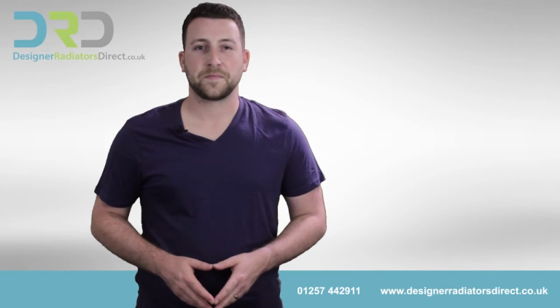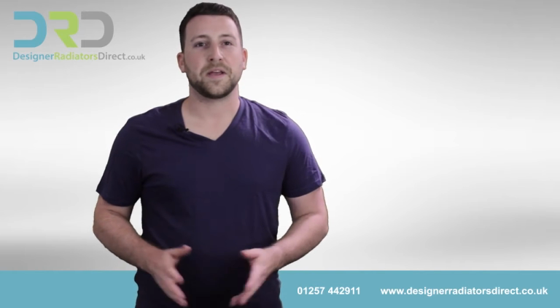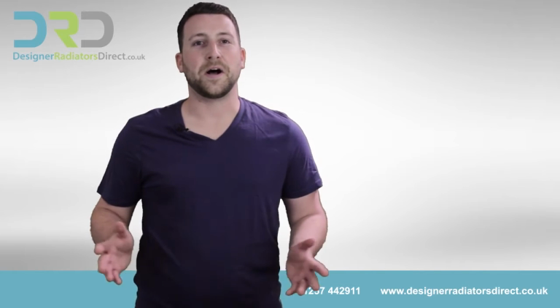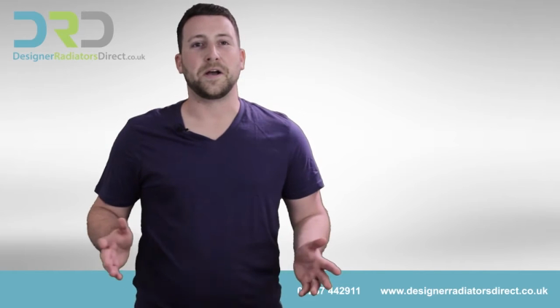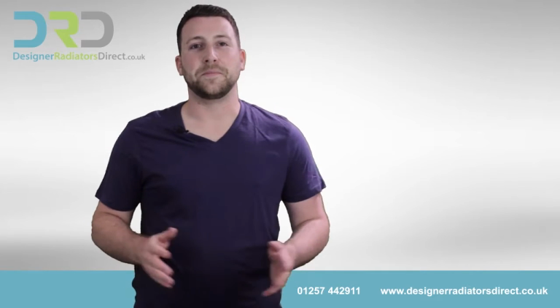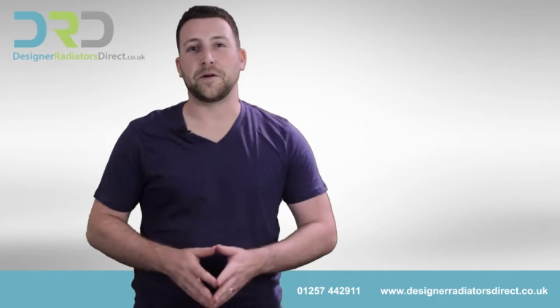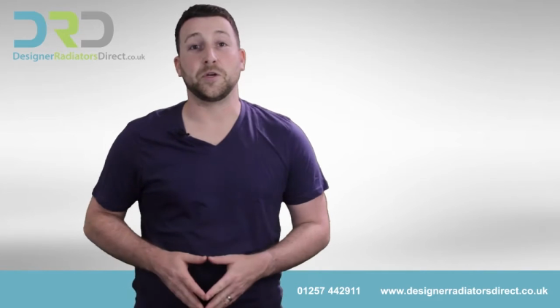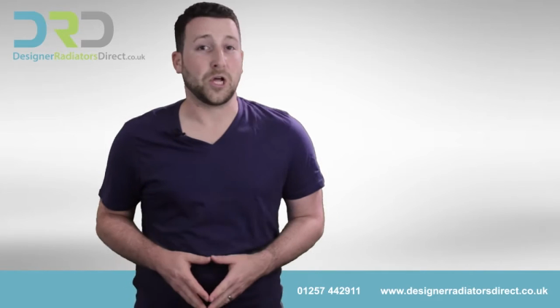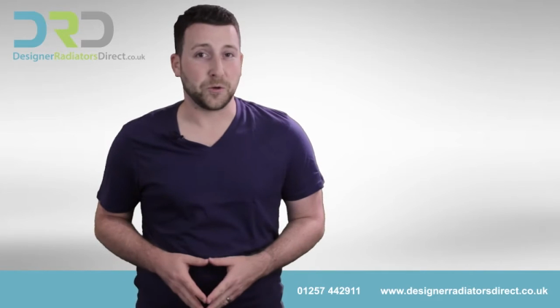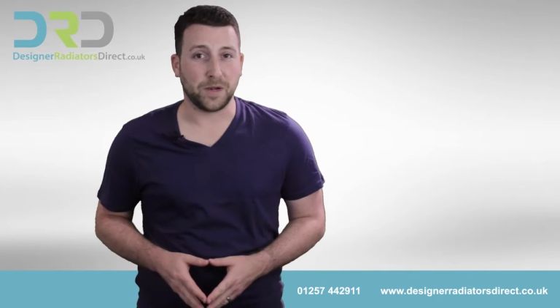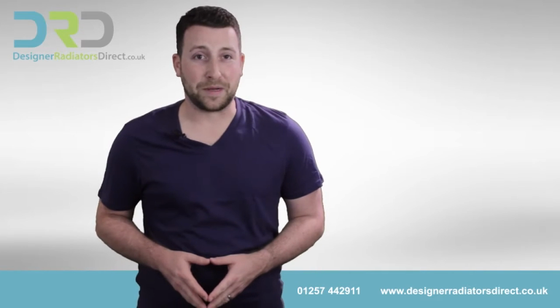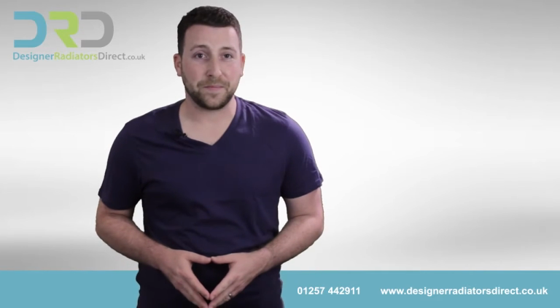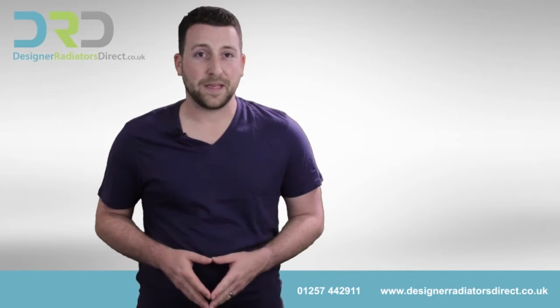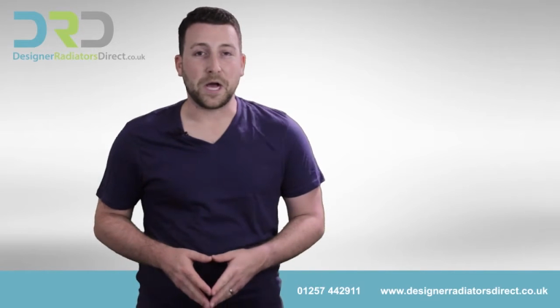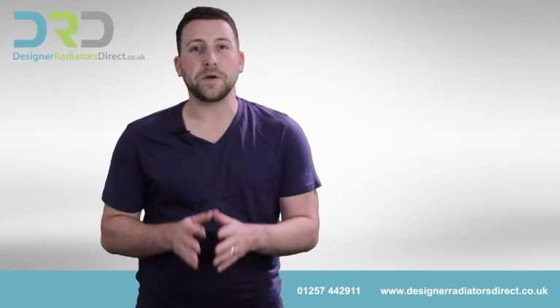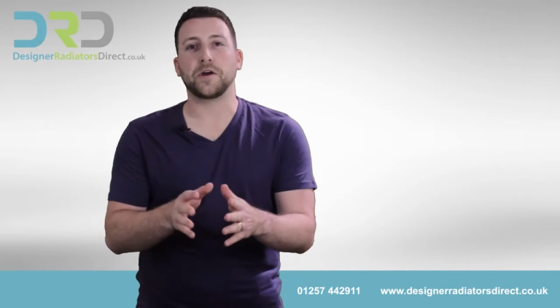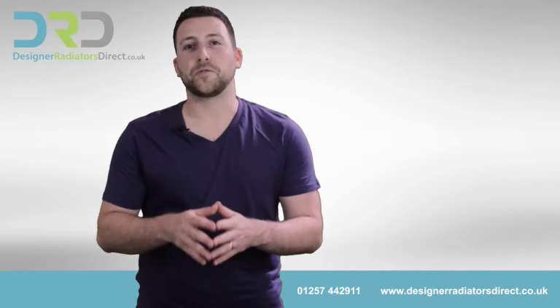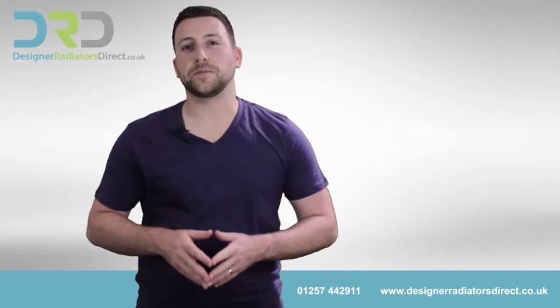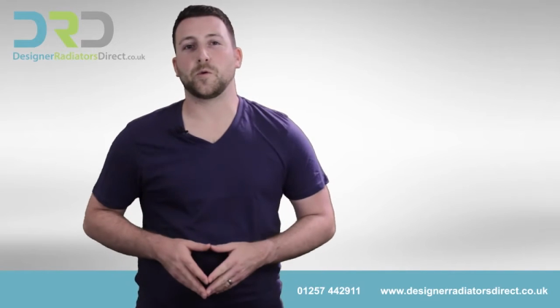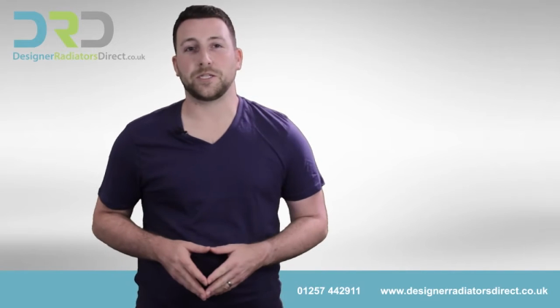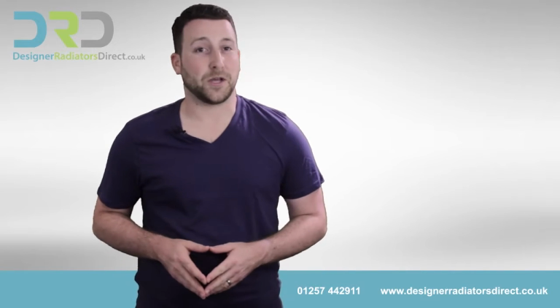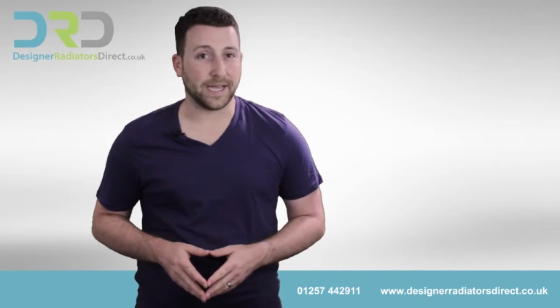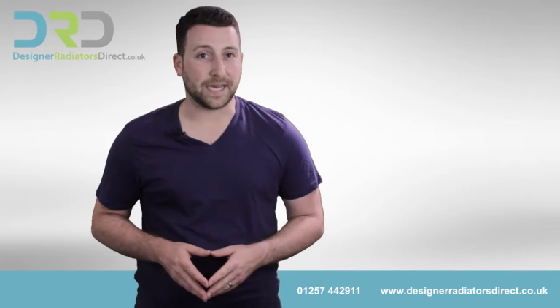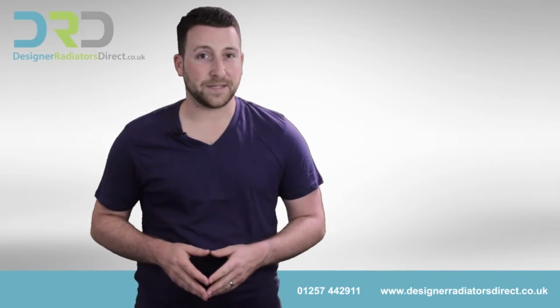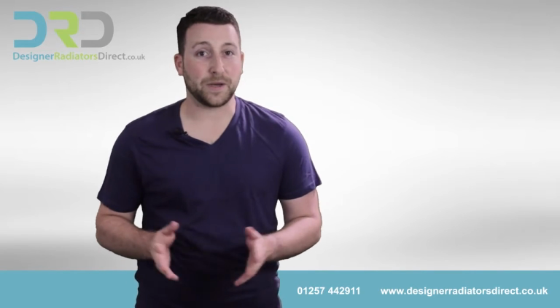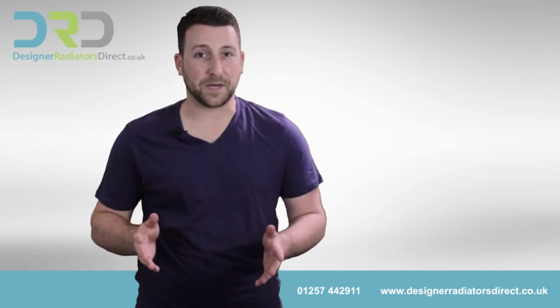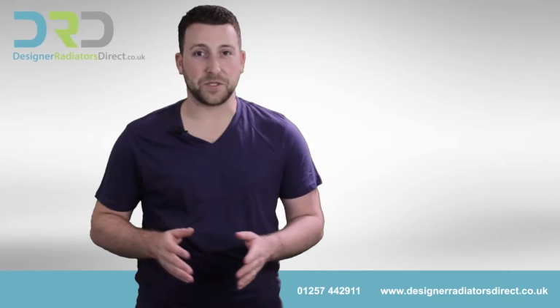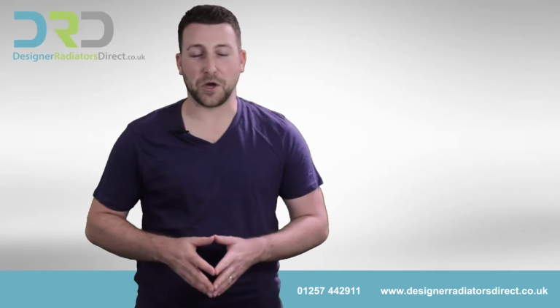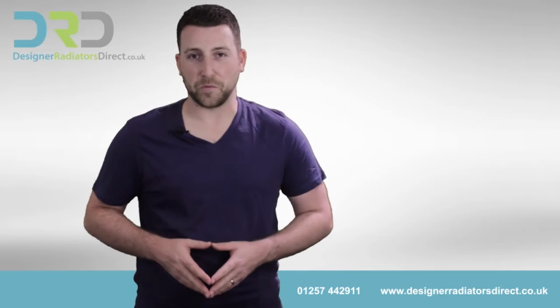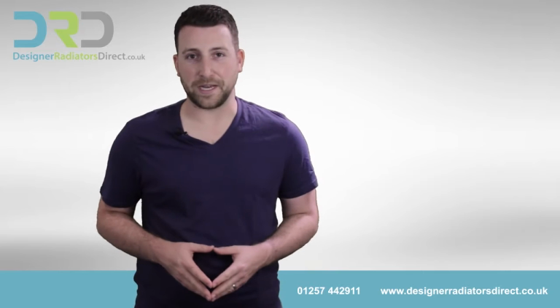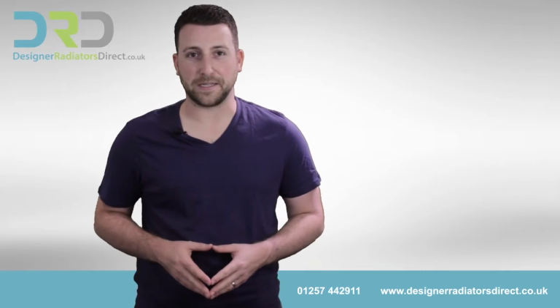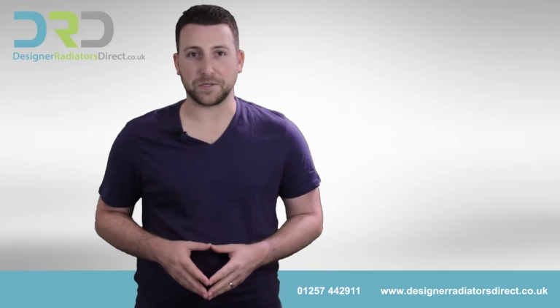Hi, I'm Derren, your local plumber. I'm going to go through some questions I get when it comes to home radiators.